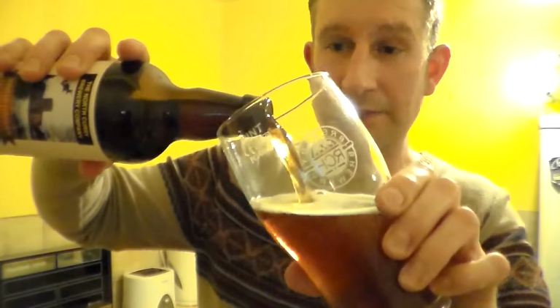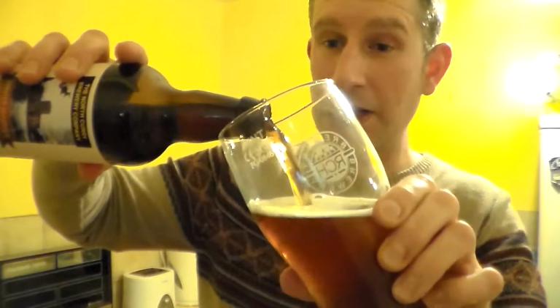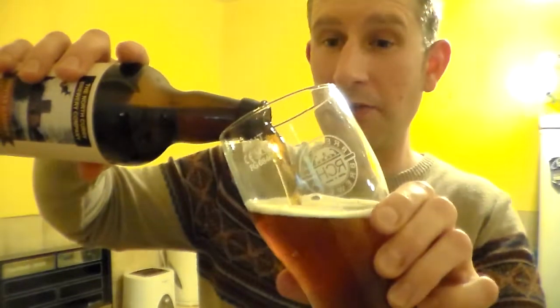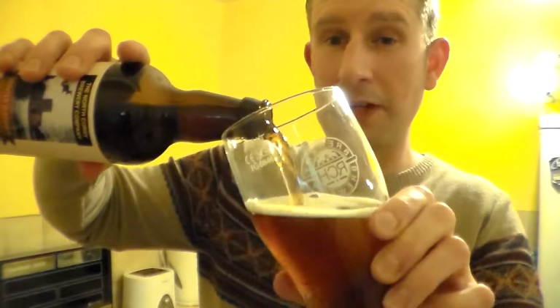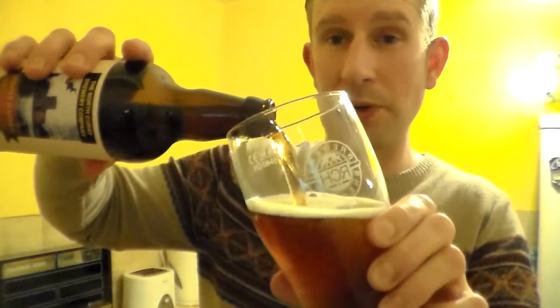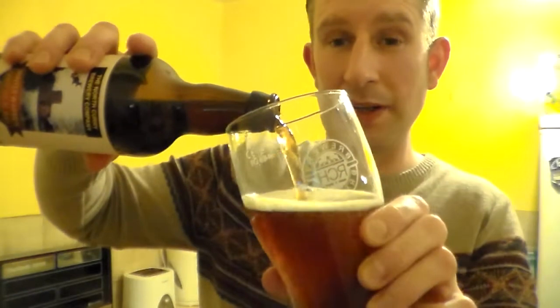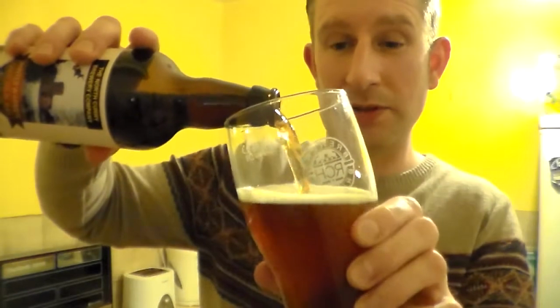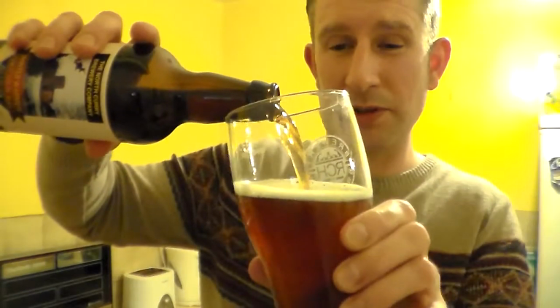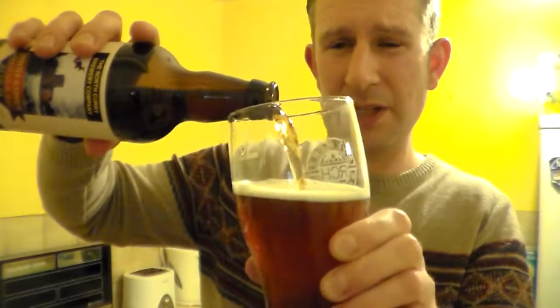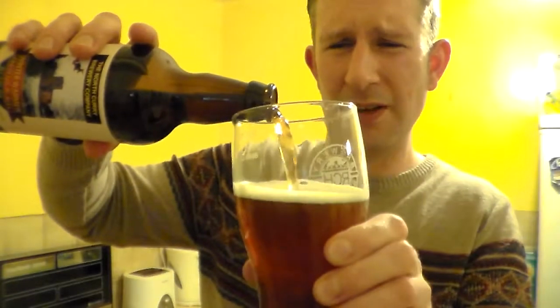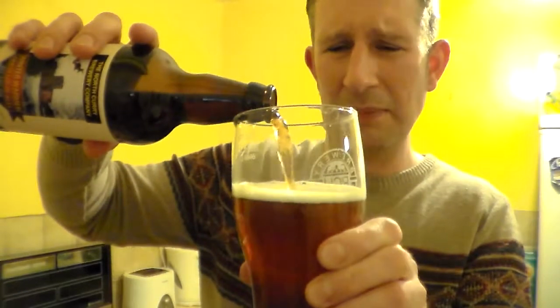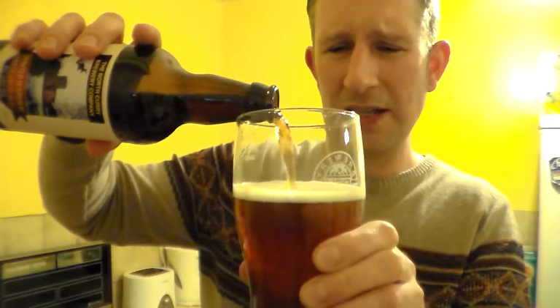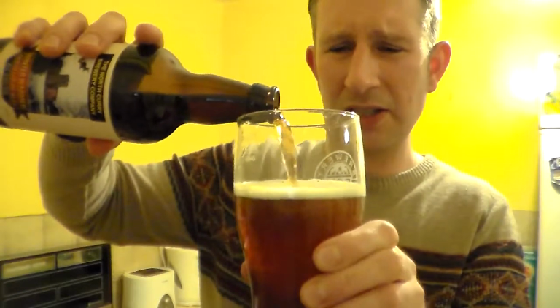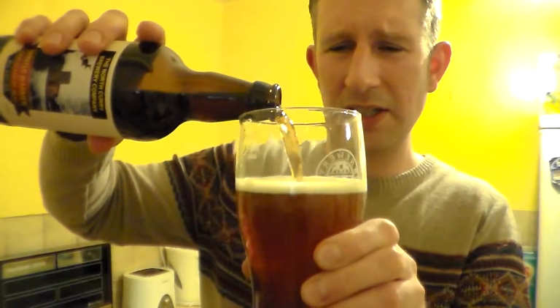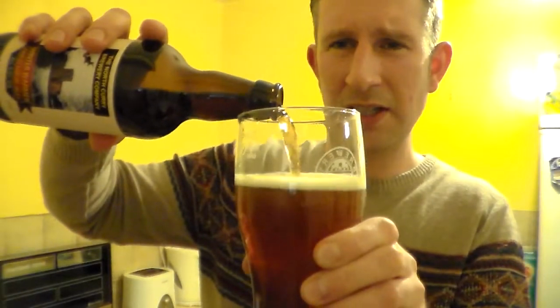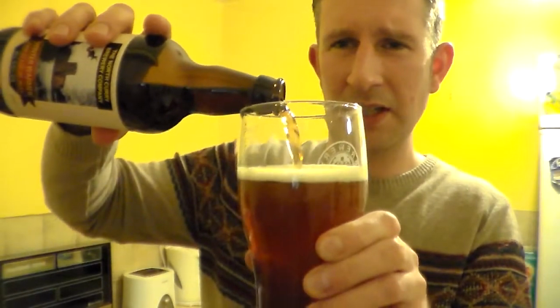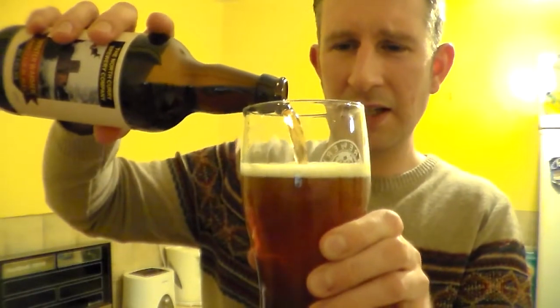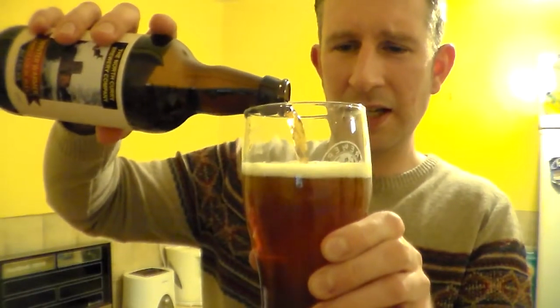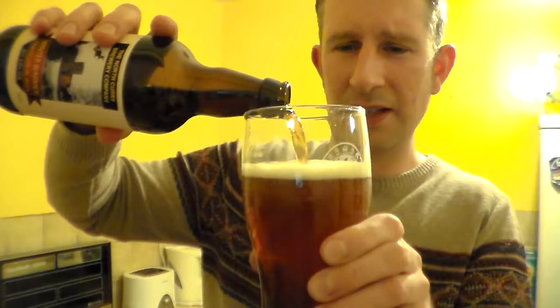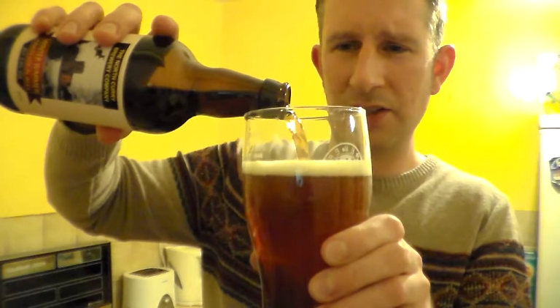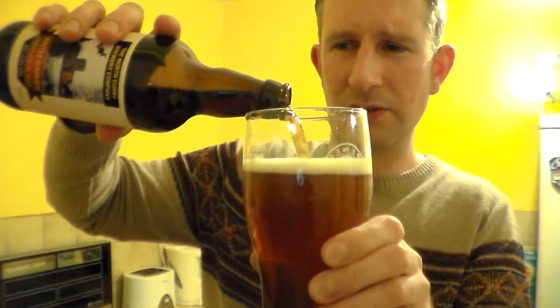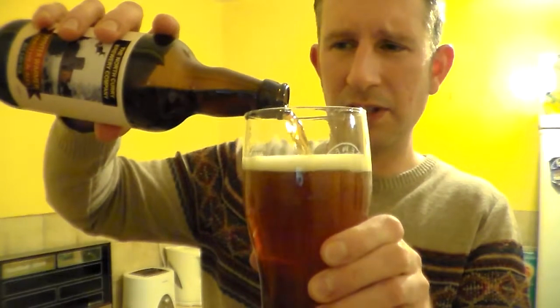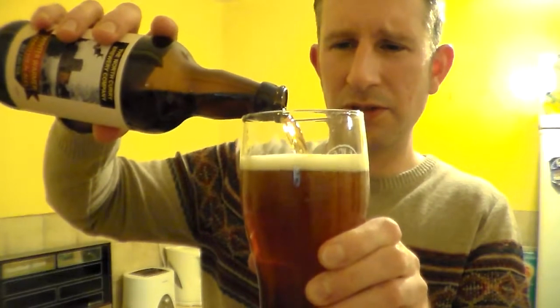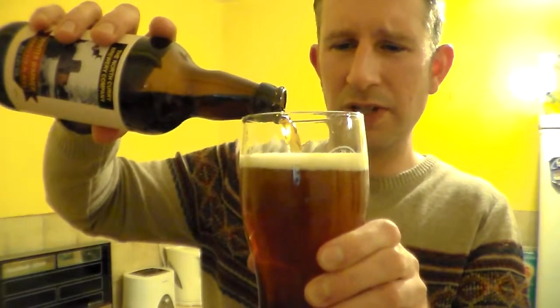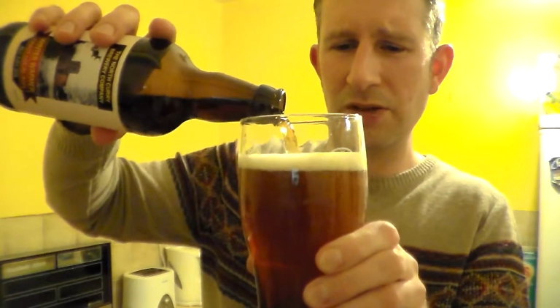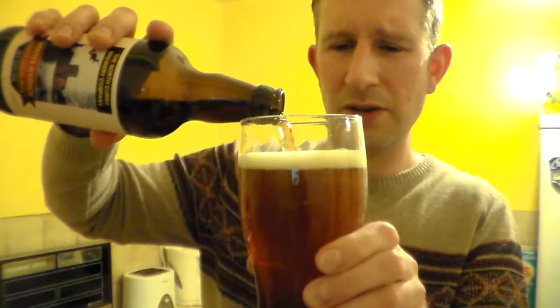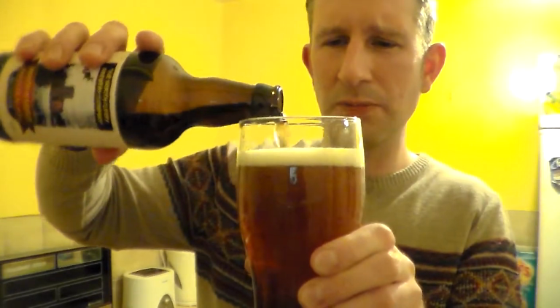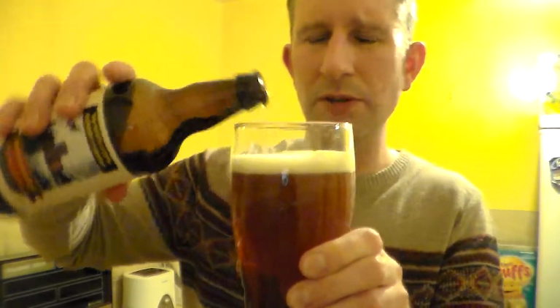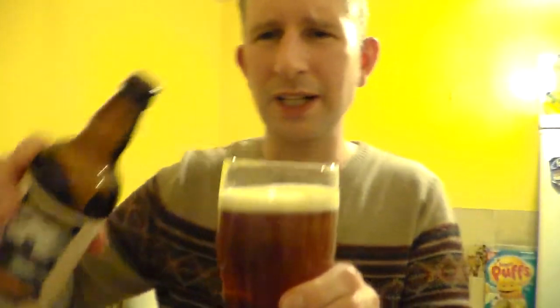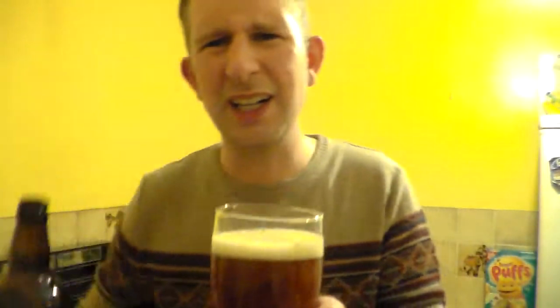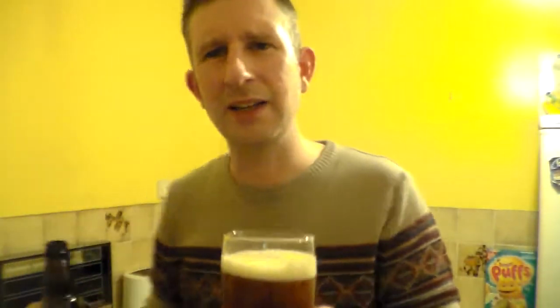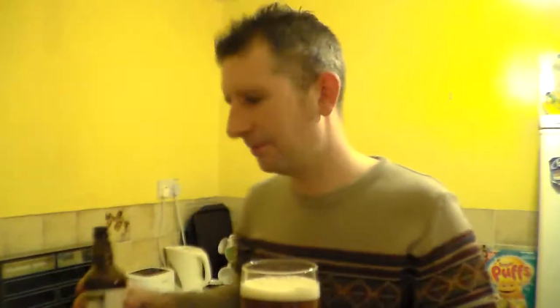They are a very good brewery, they've got some lovely beers and they're just a good sort of regional local brewery and I like that.